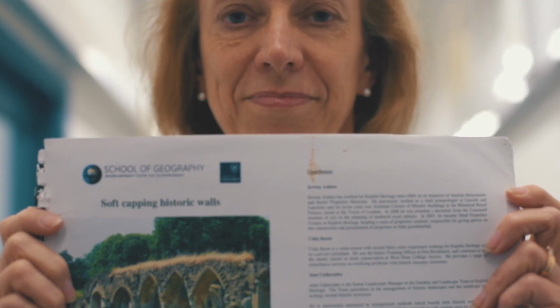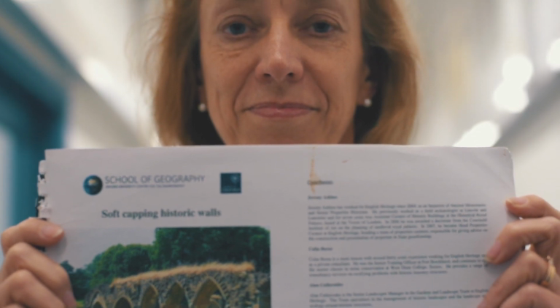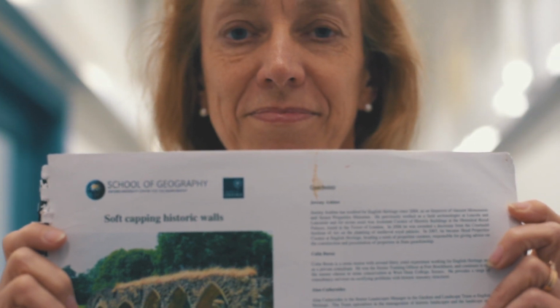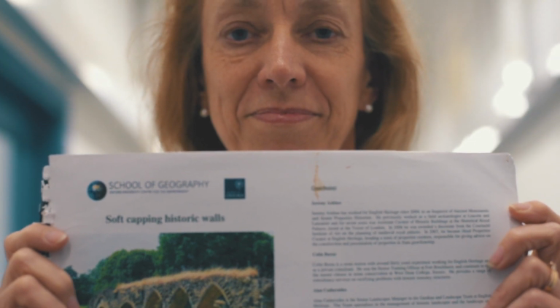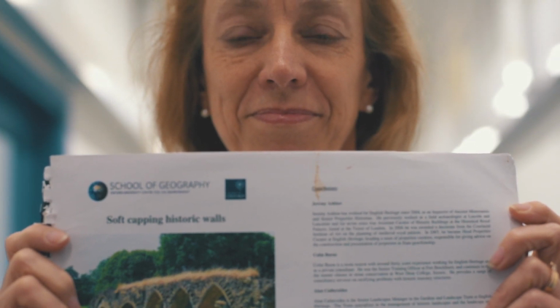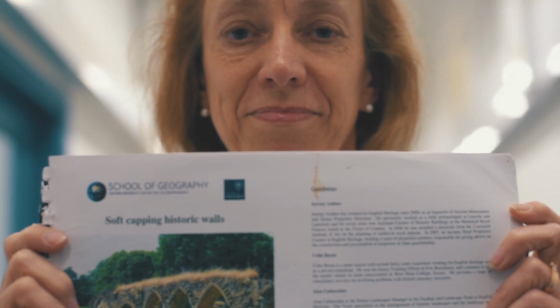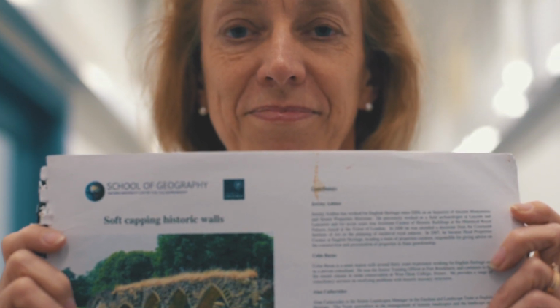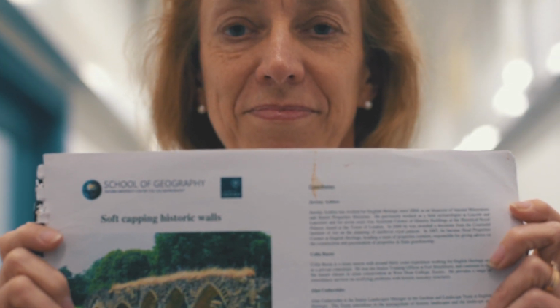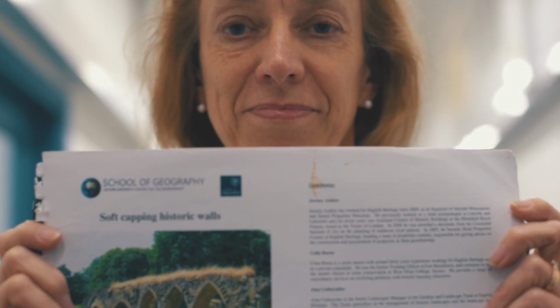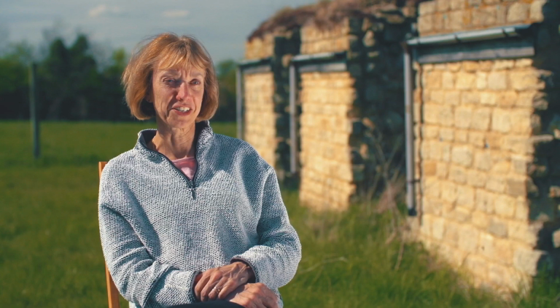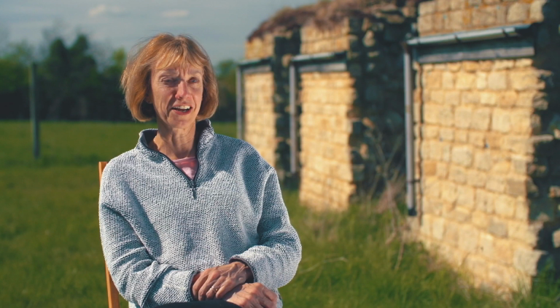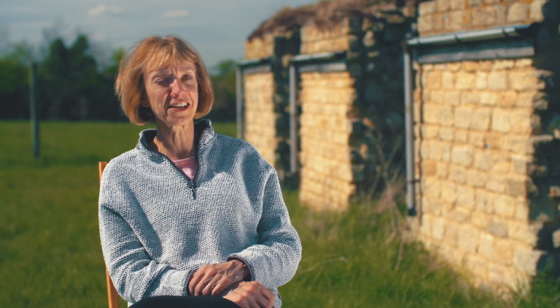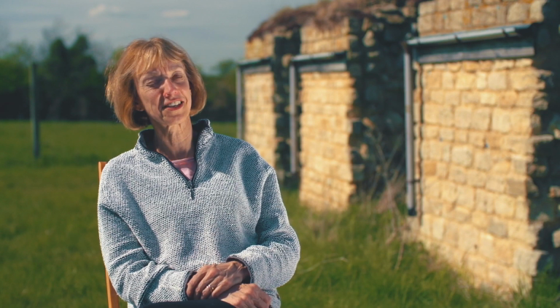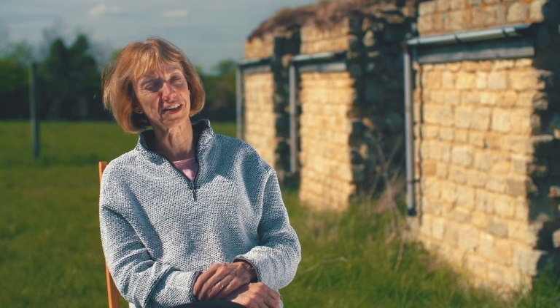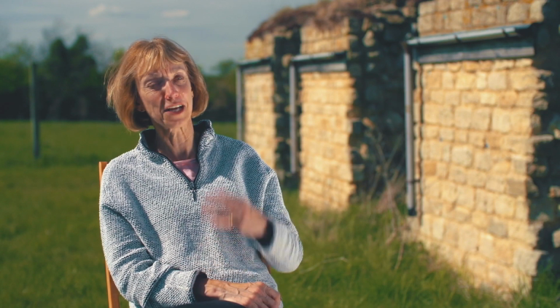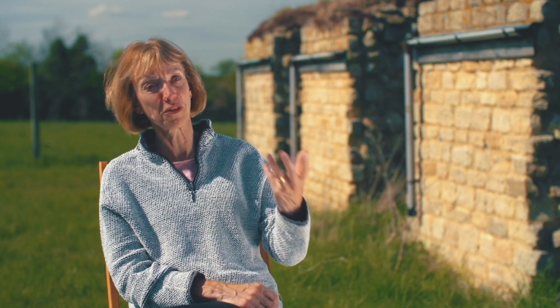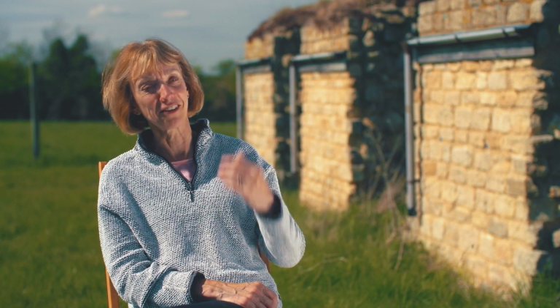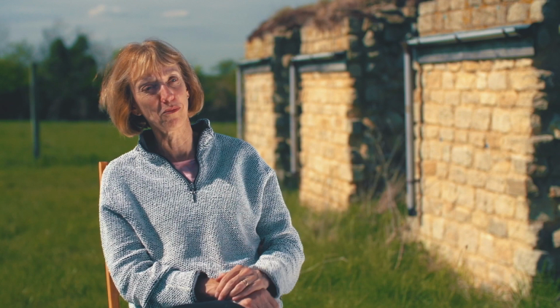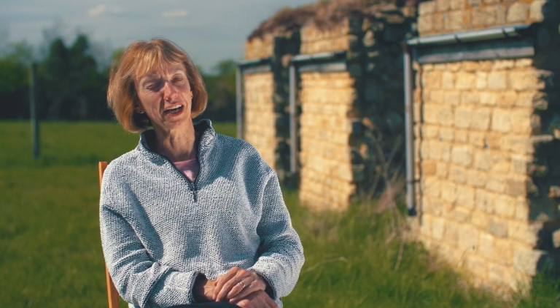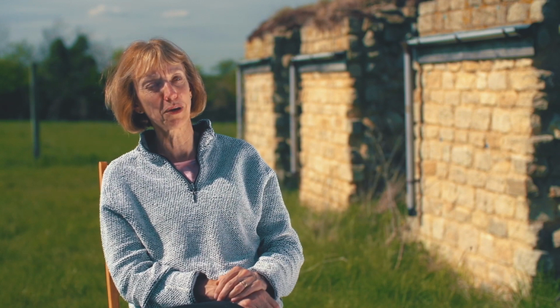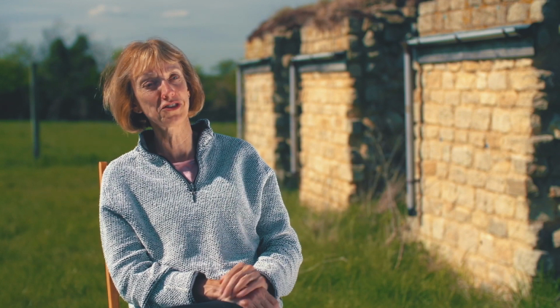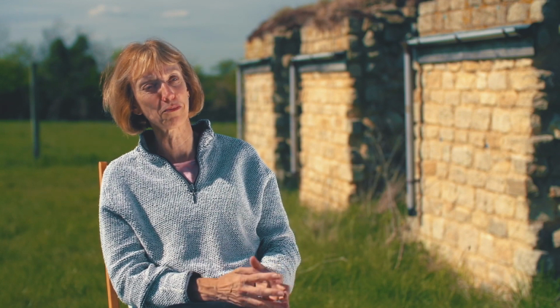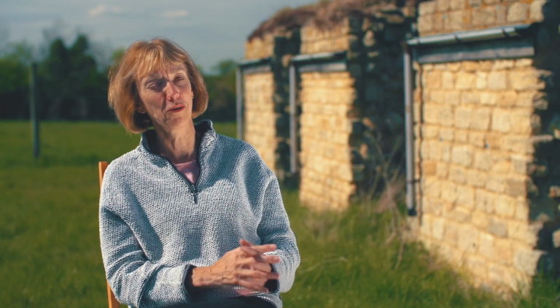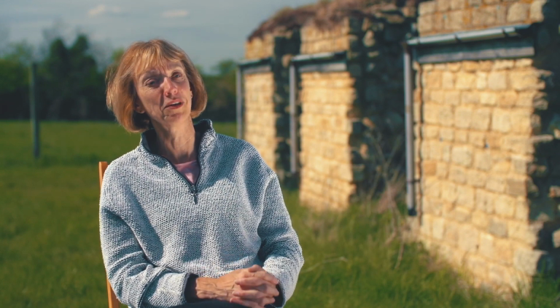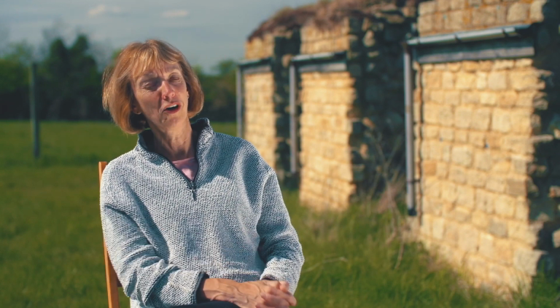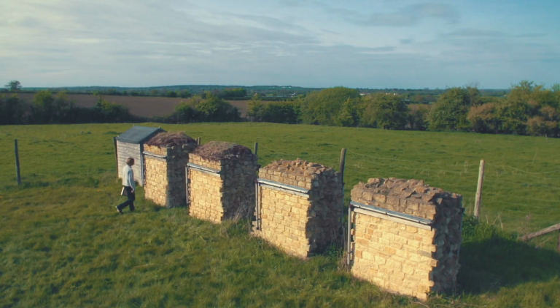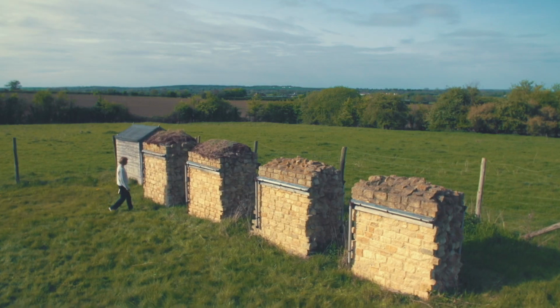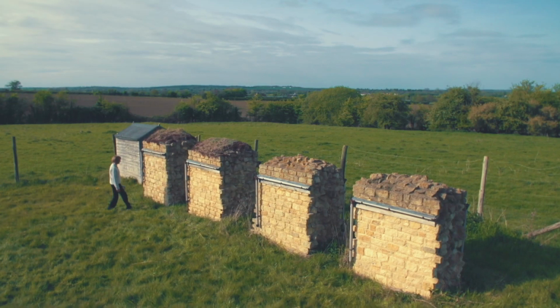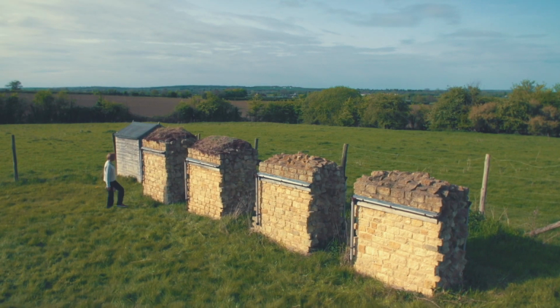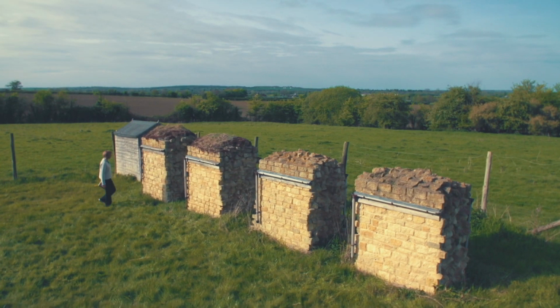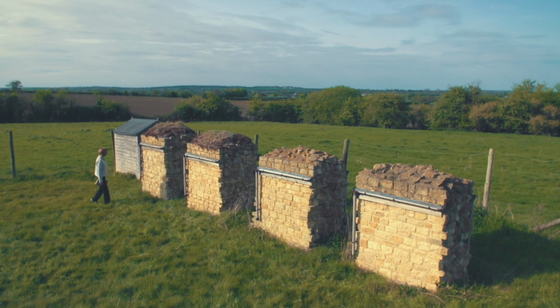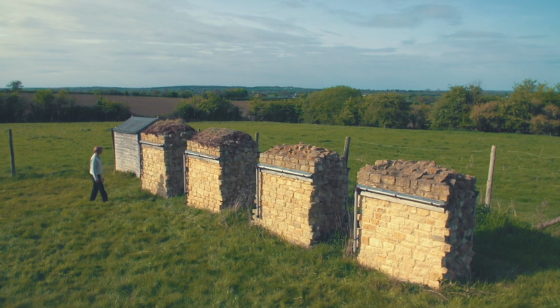I think Wordsworth would be very proud of us. I like to think that he's up there somewhere composing a poem on the beauty of soft capping at this very moment.